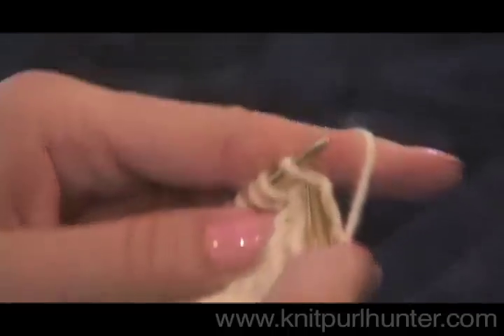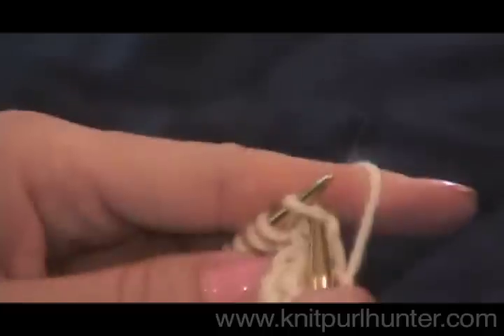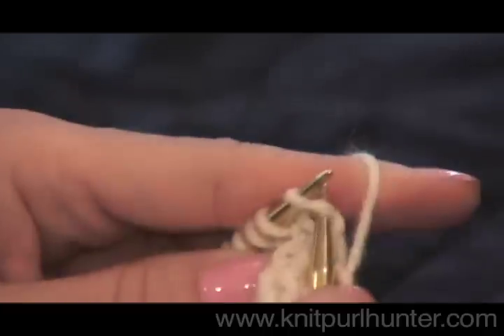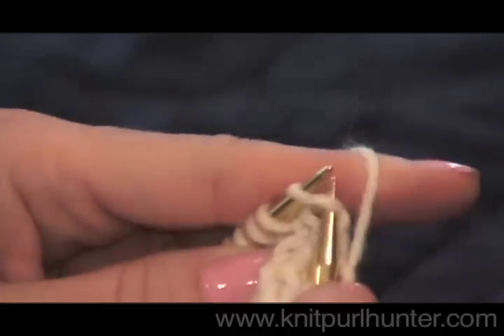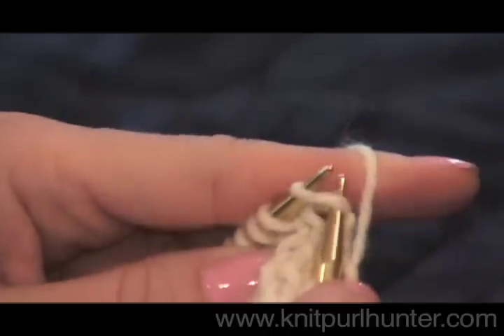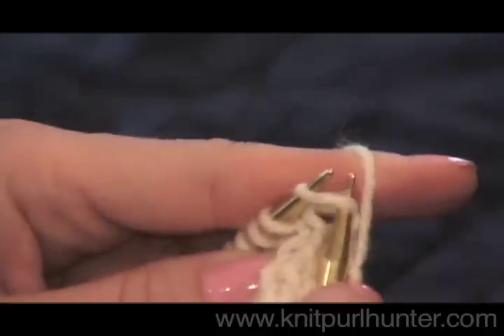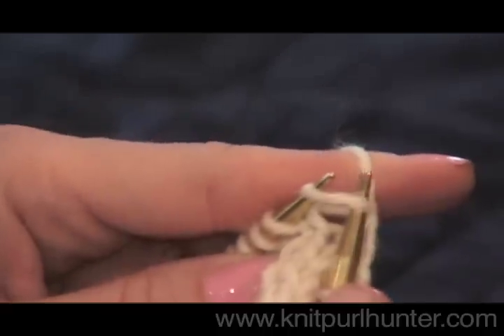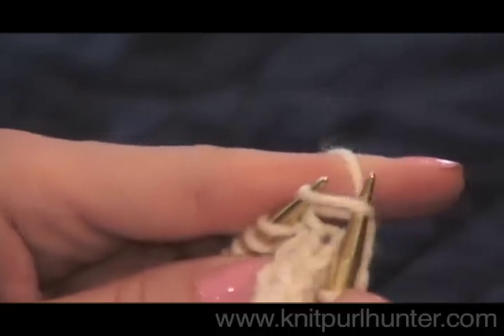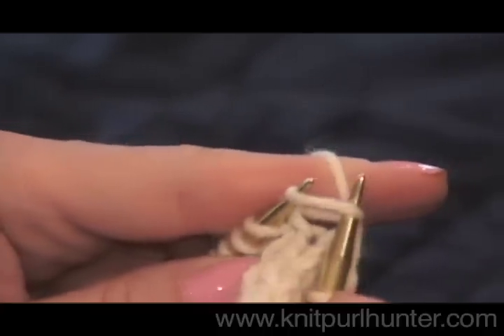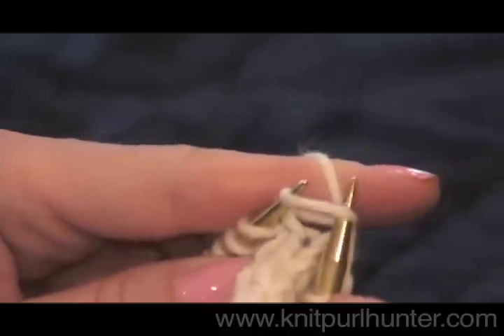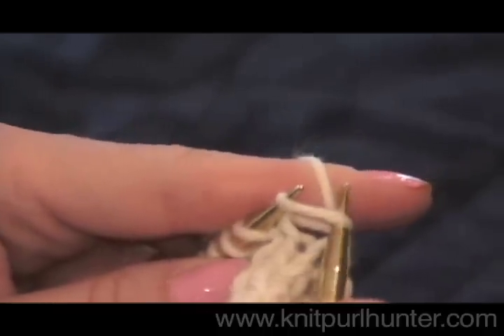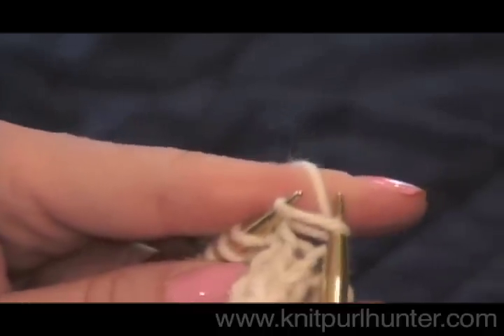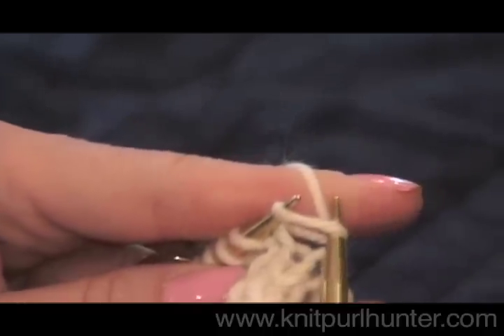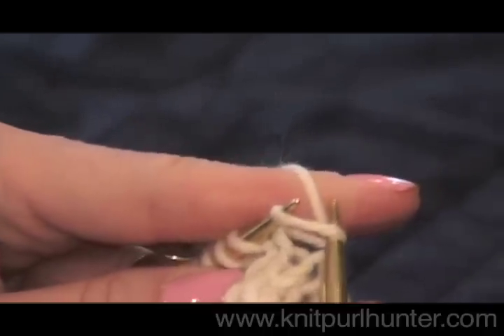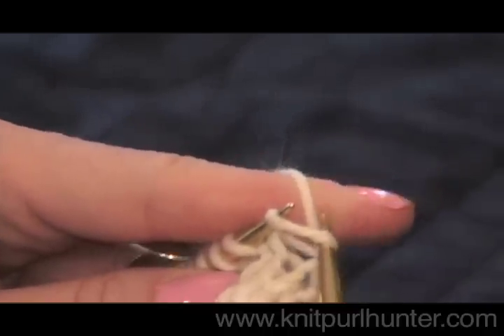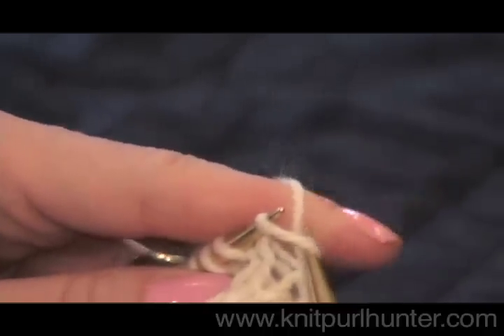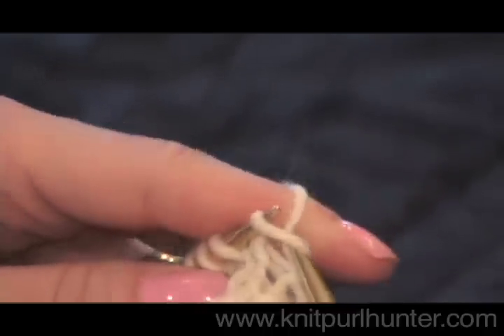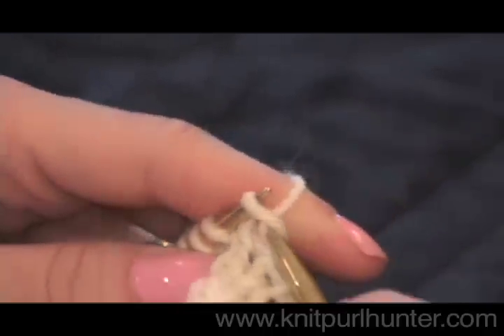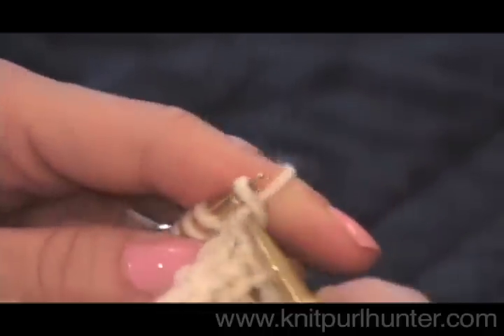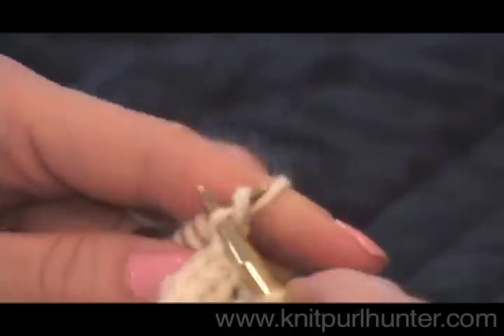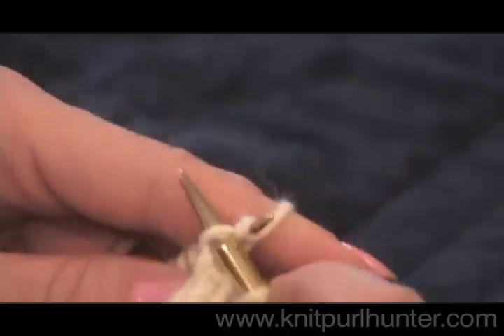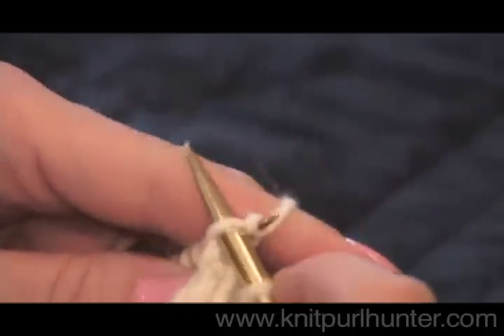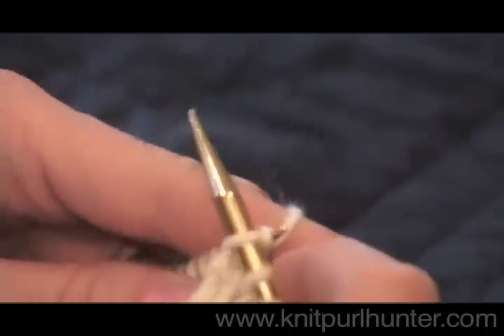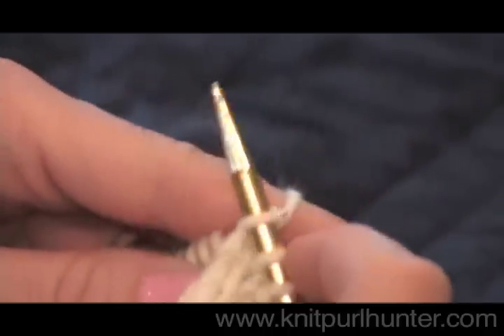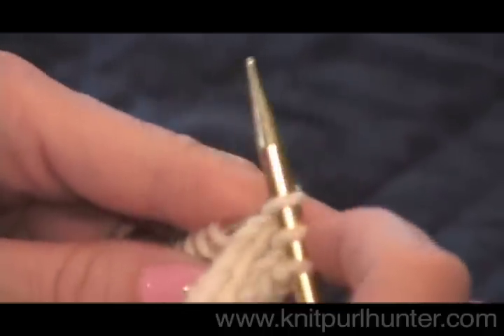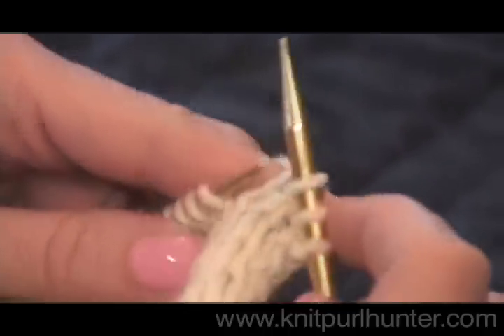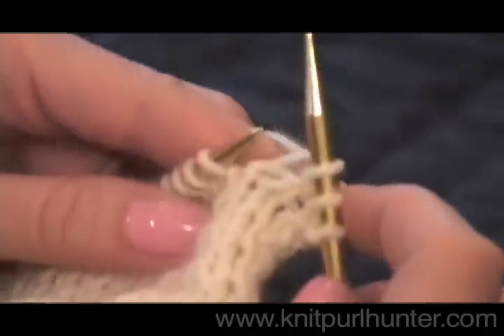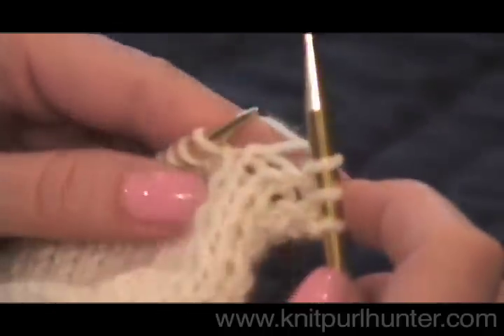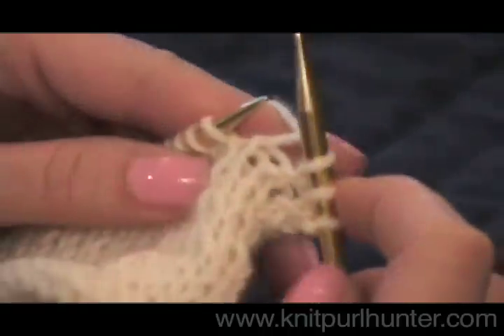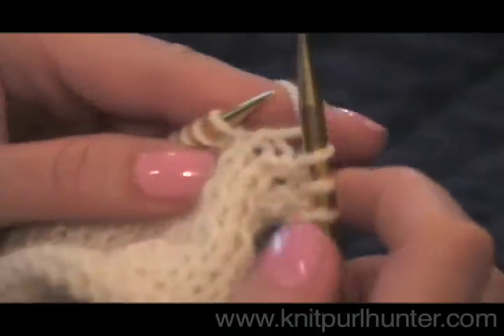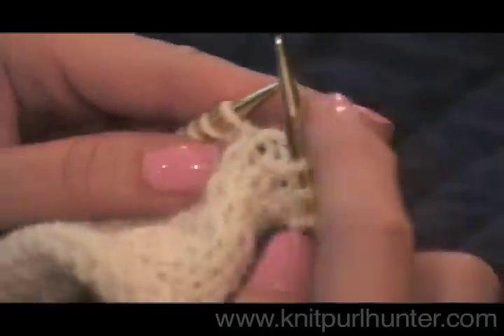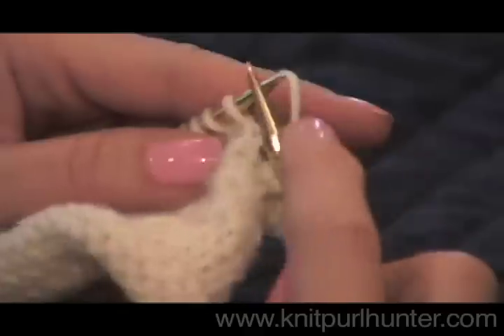Into the stitch front to back, over and under the working yarn, off the knitting needle, pull.